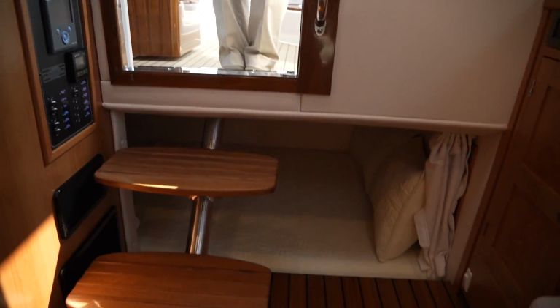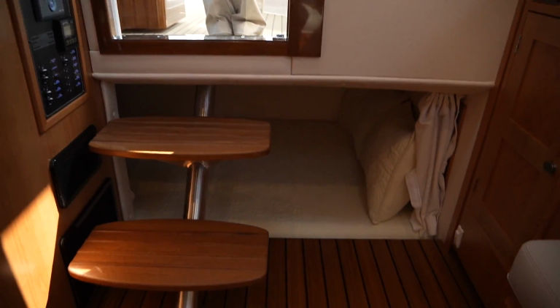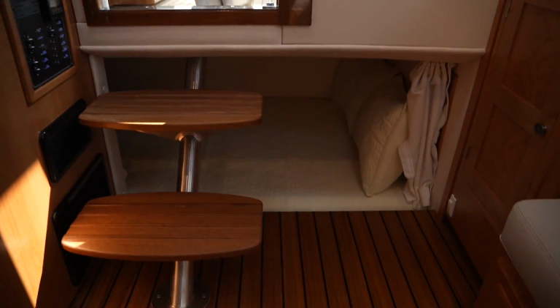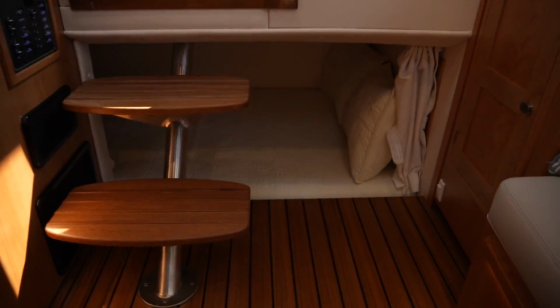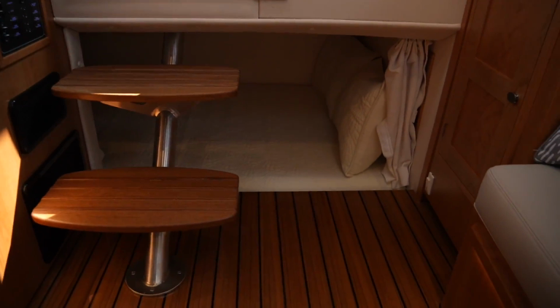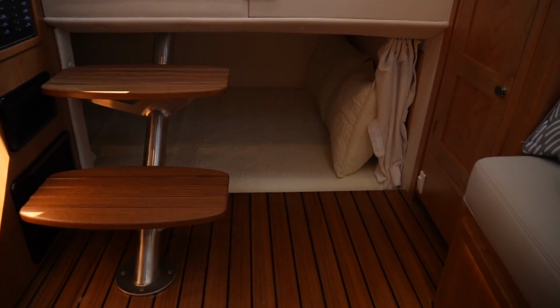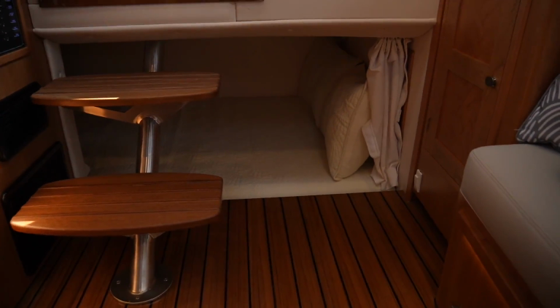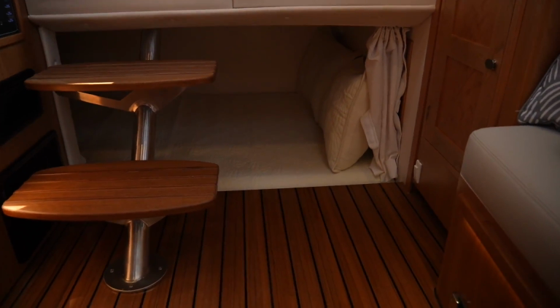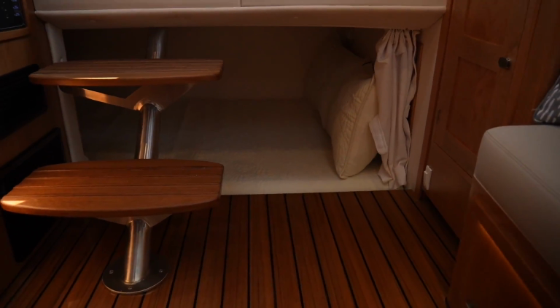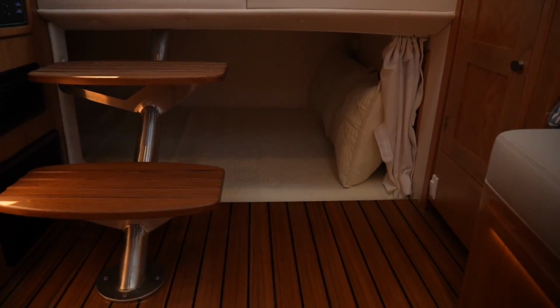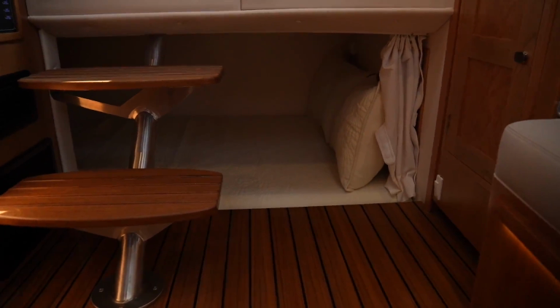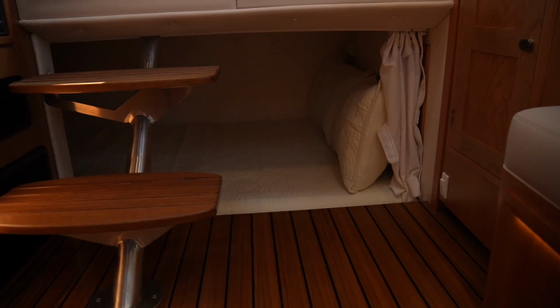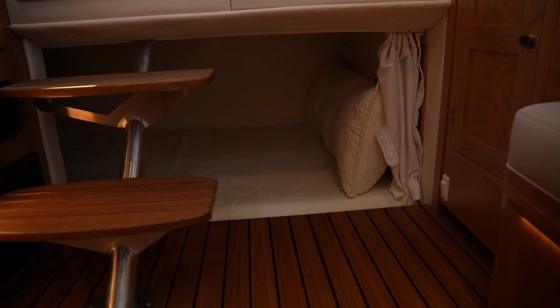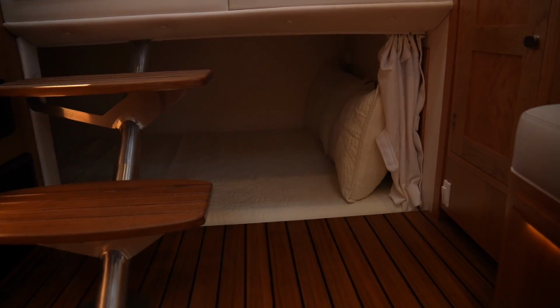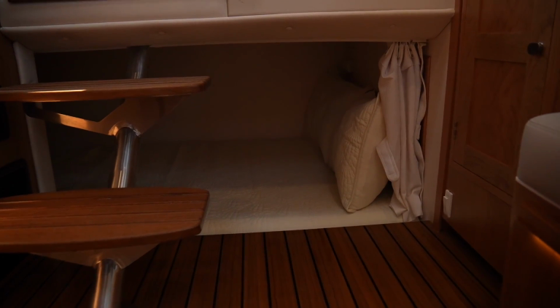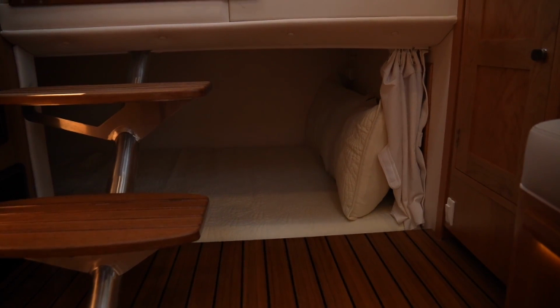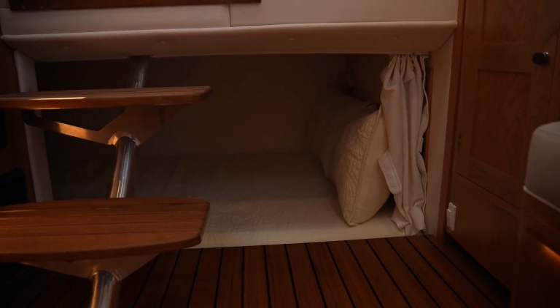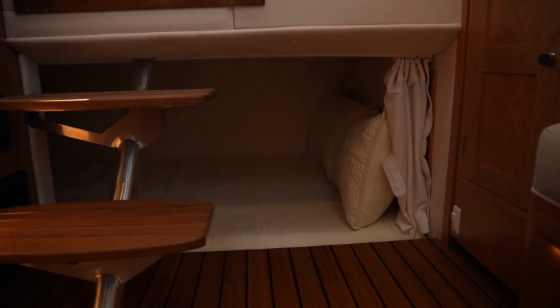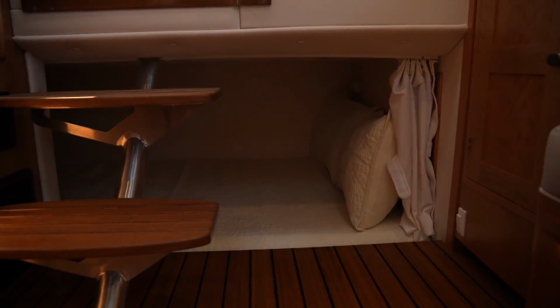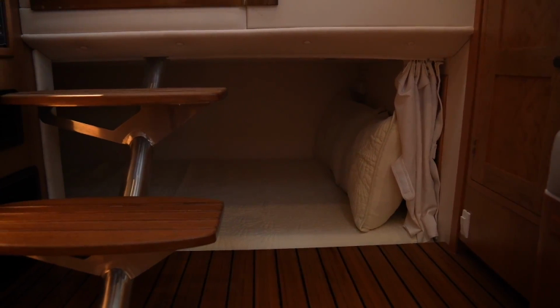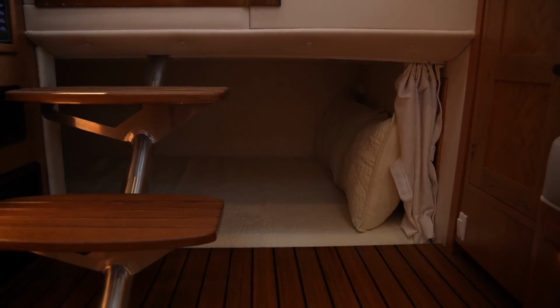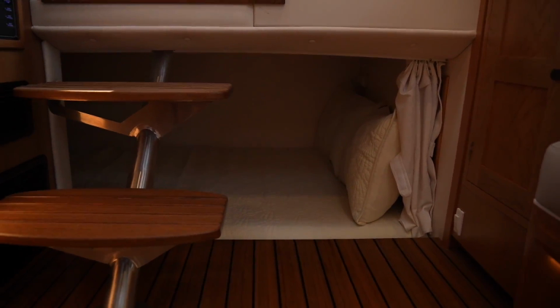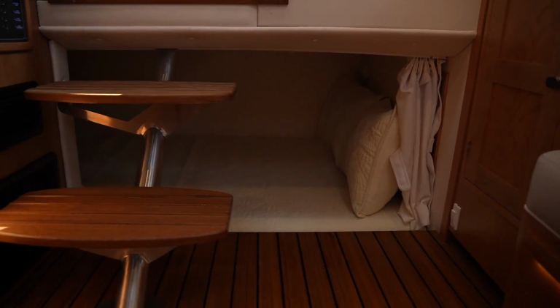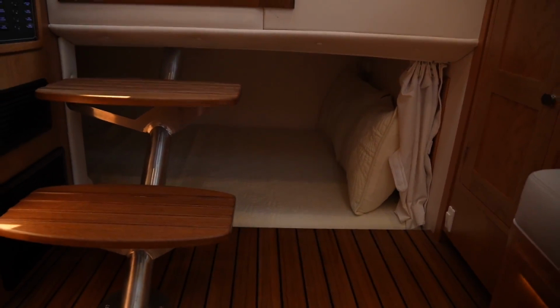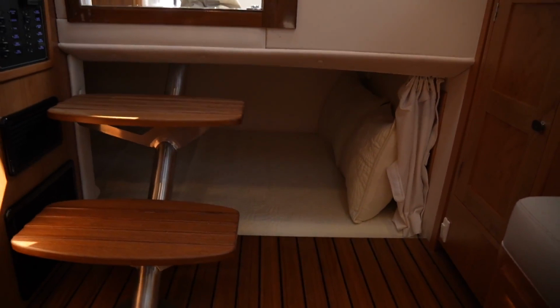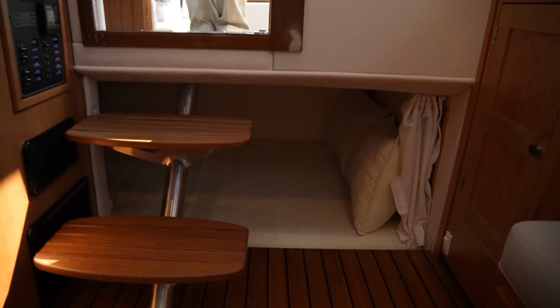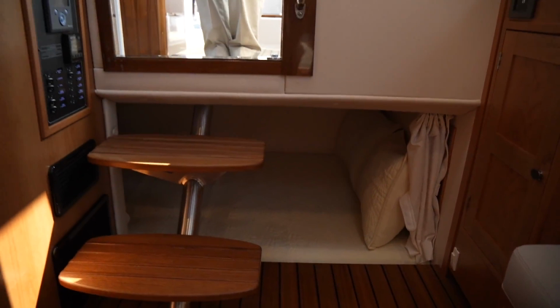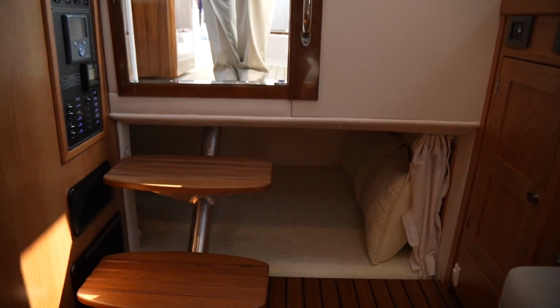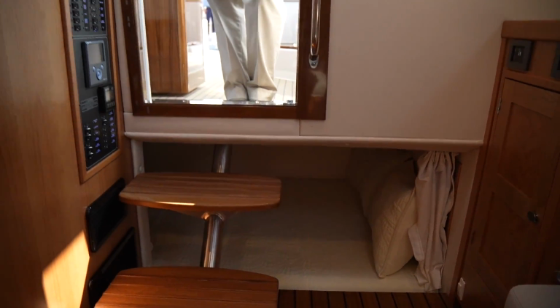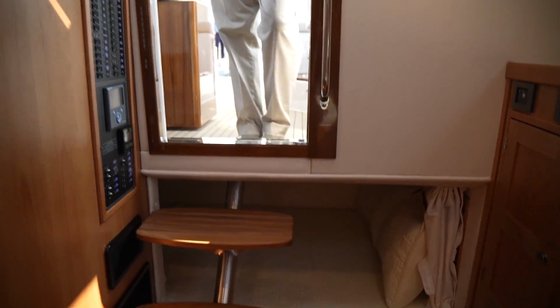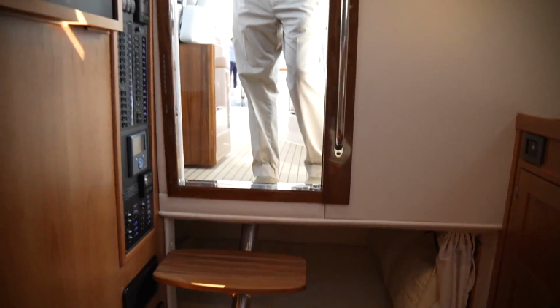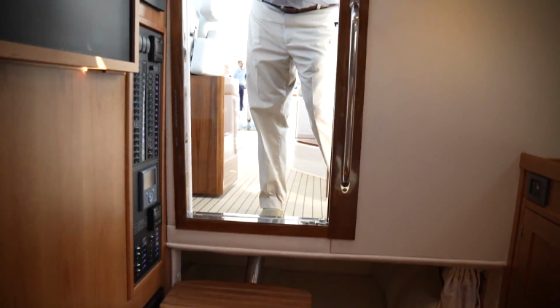This boat is also equipped with a Quick Gyro stabilizer and a diesel generator.